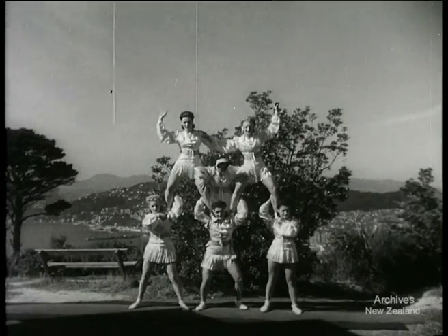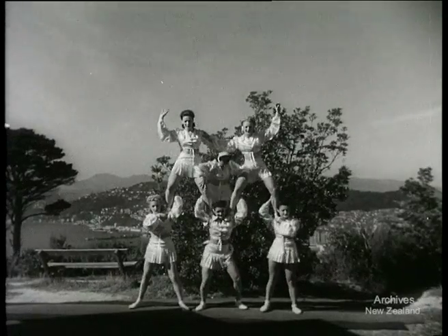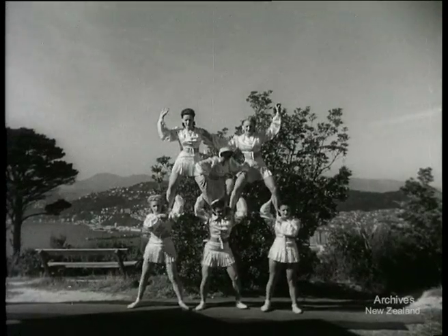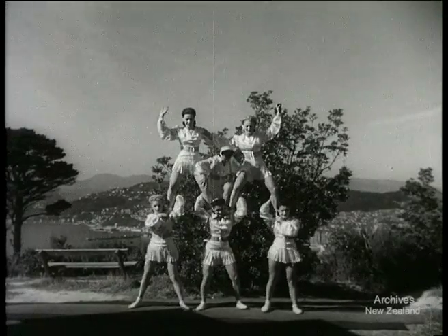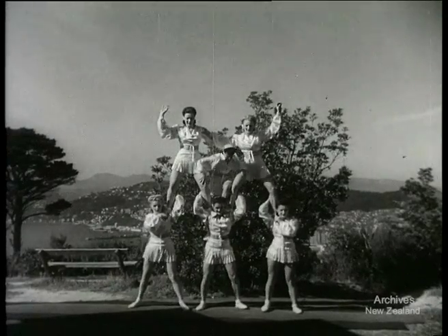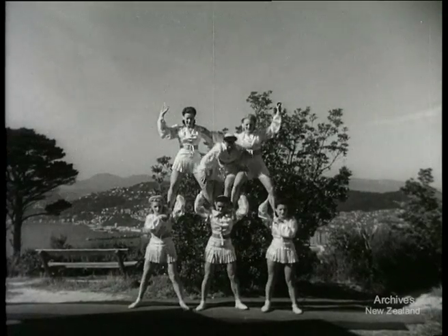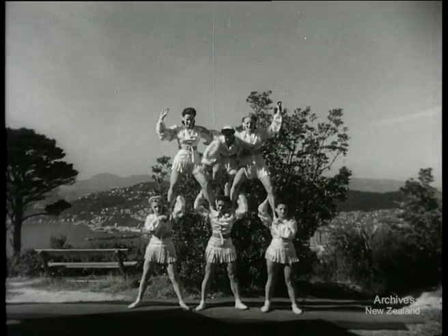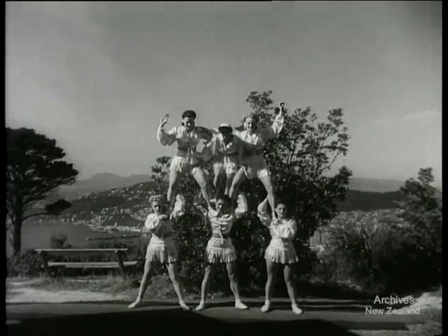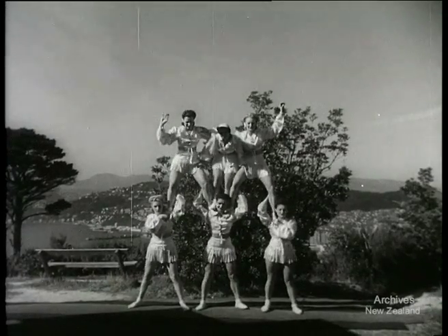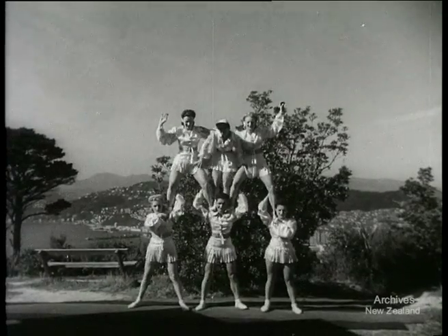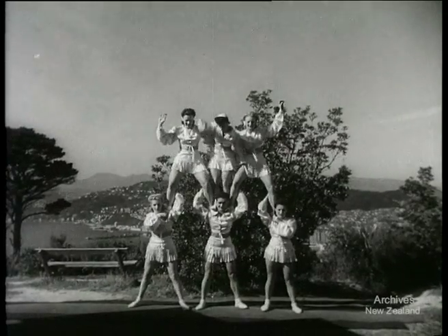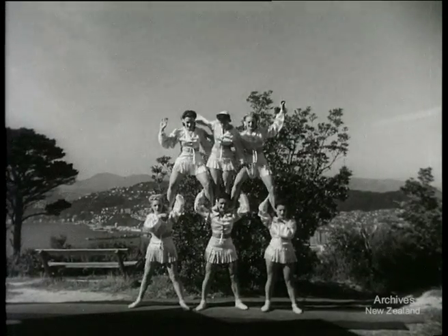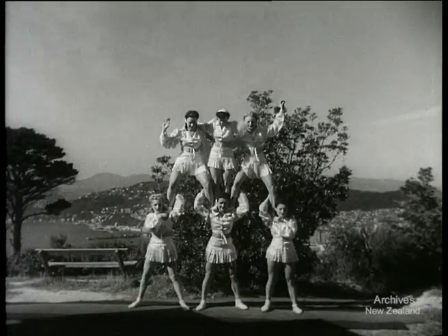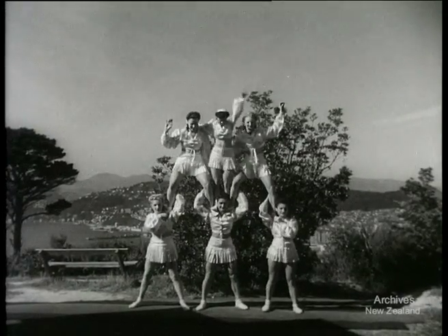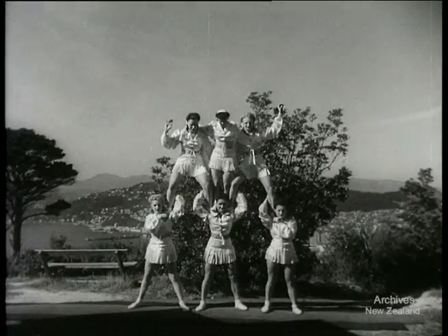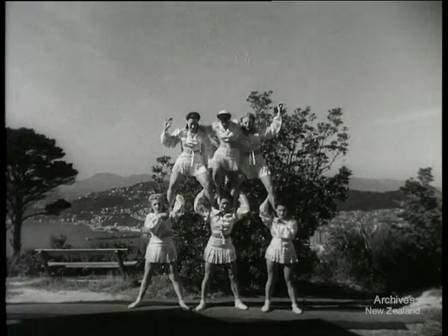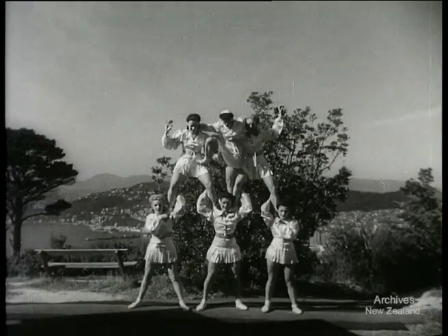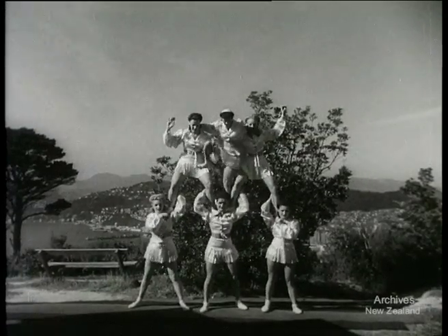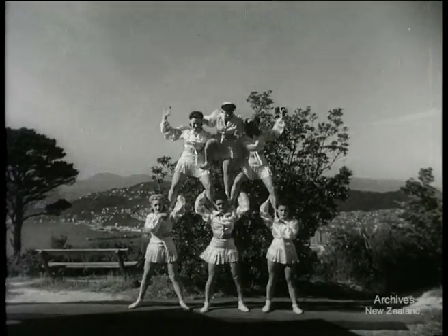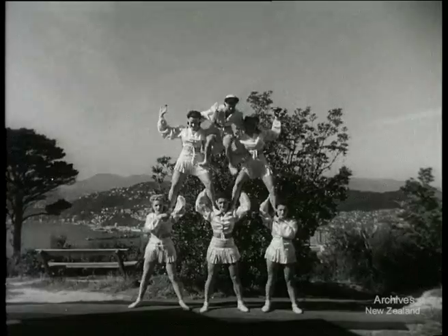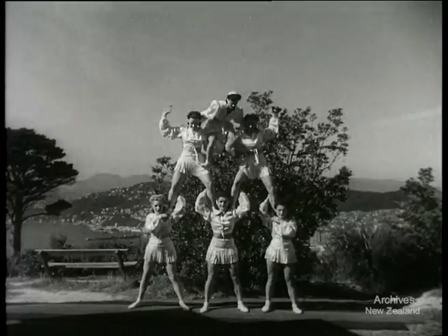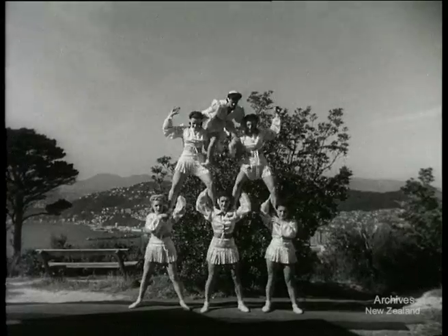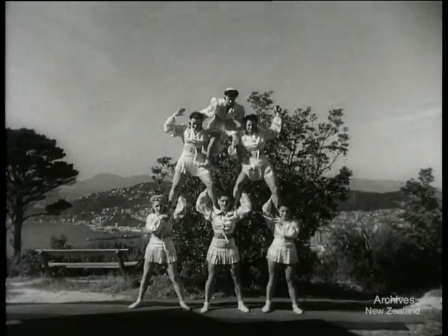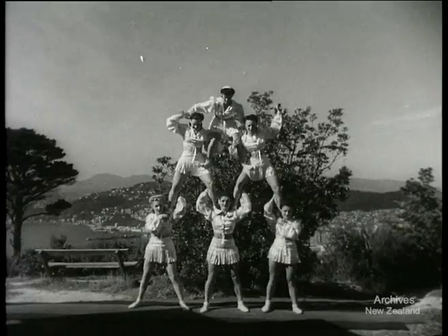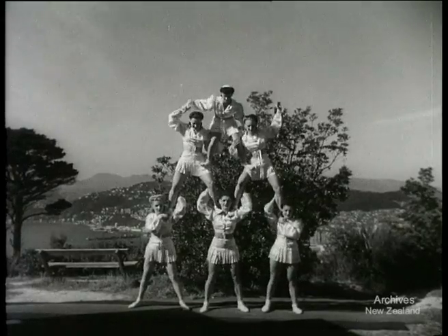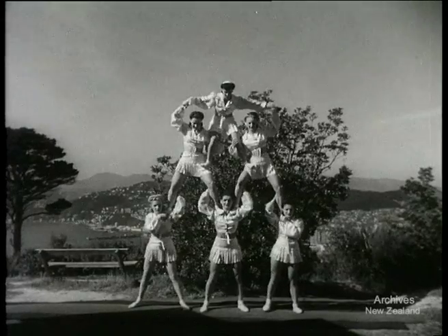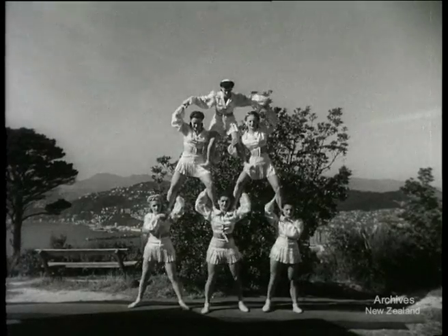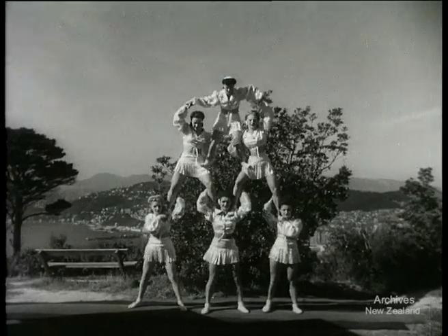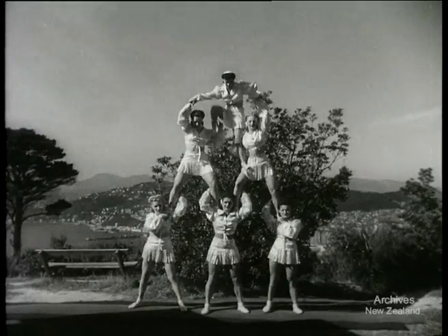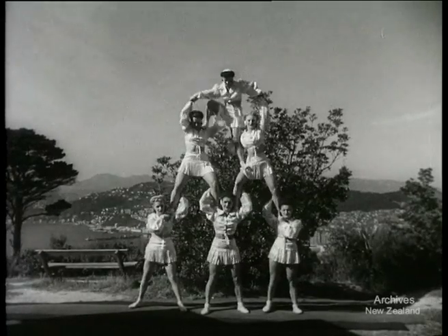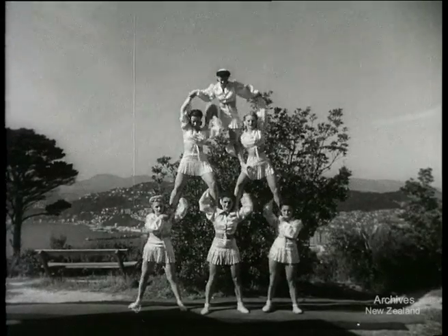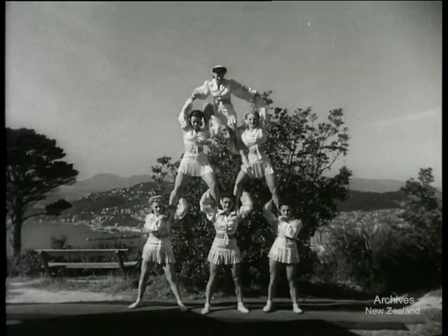These girls know their aerobatics. The Flying DePauls are tops in tumbling and they certainly earn the name.